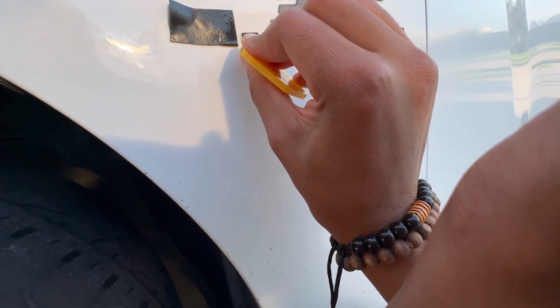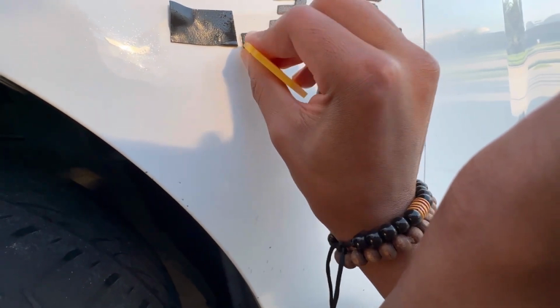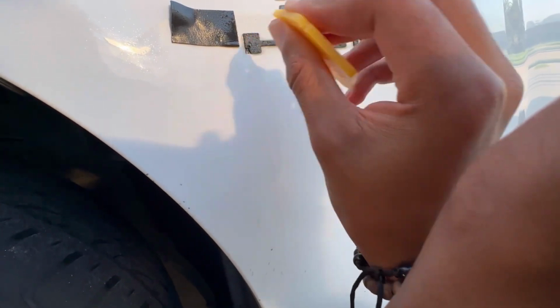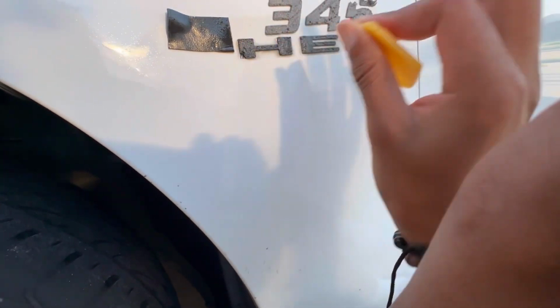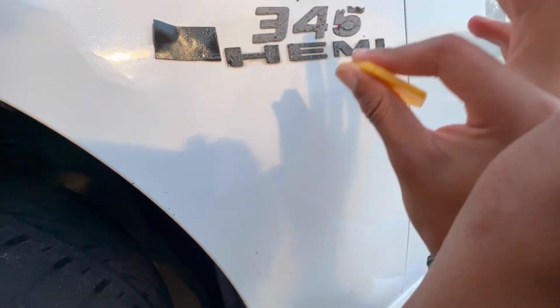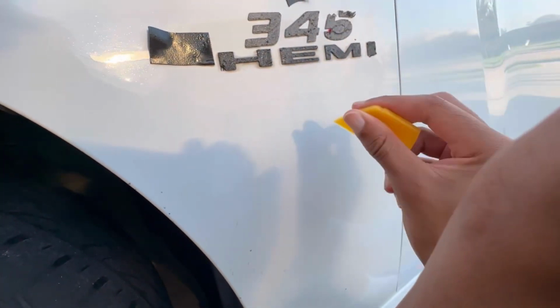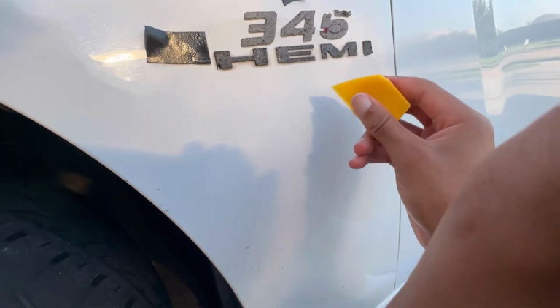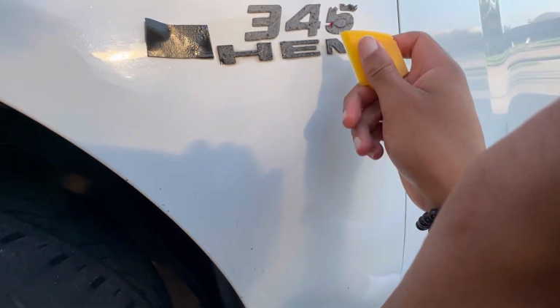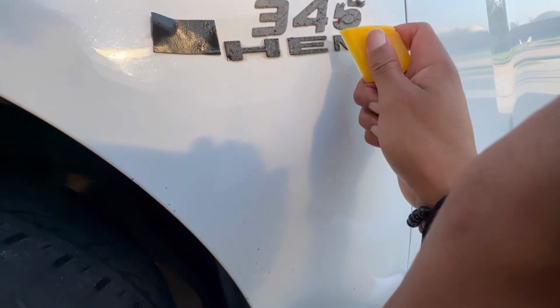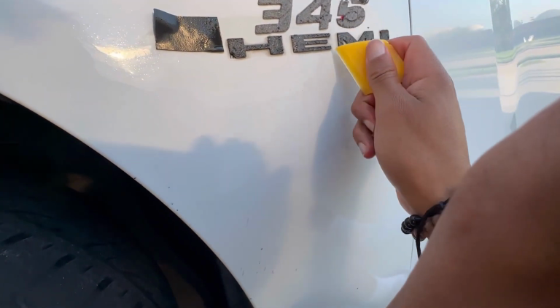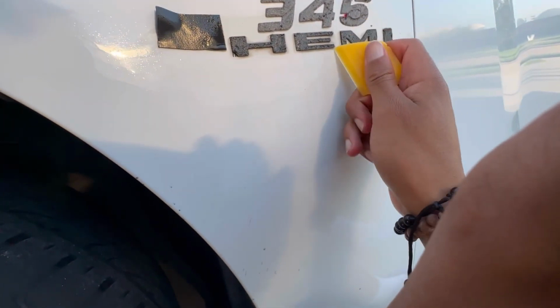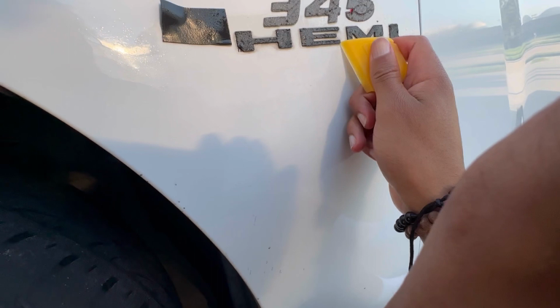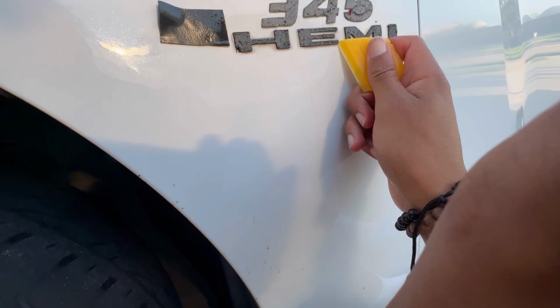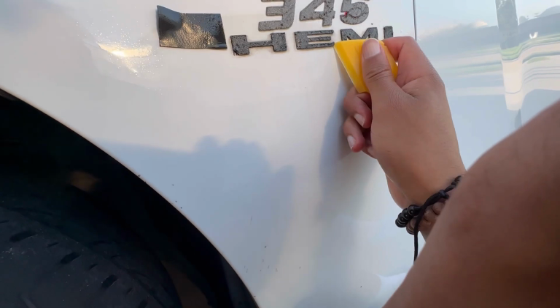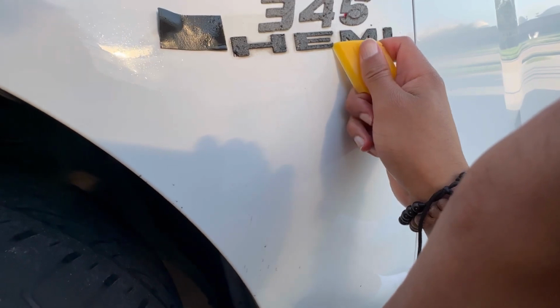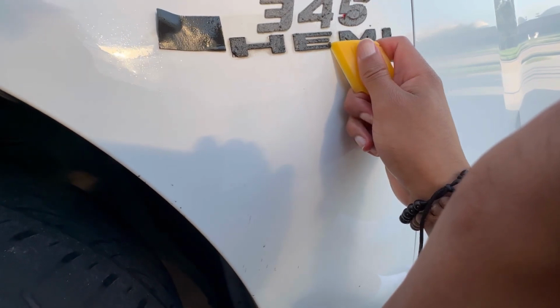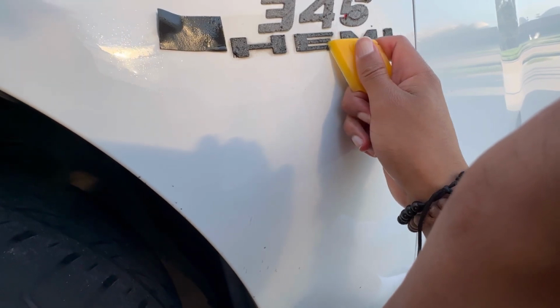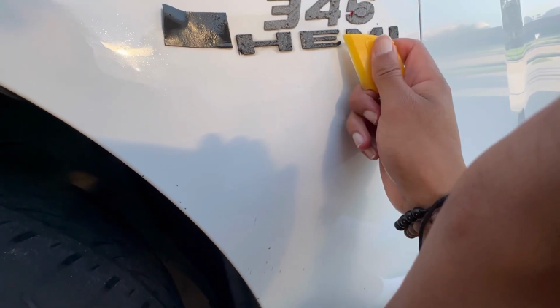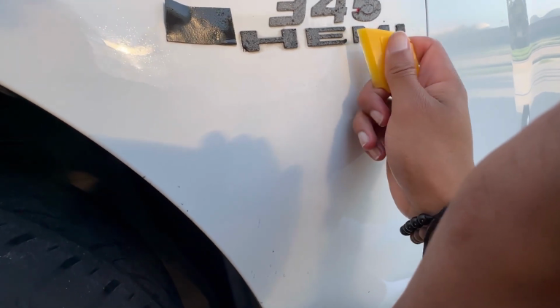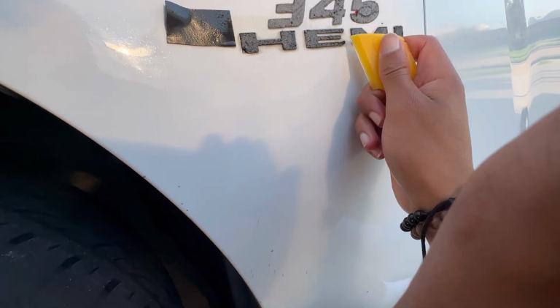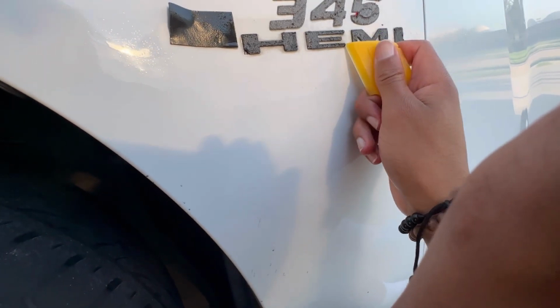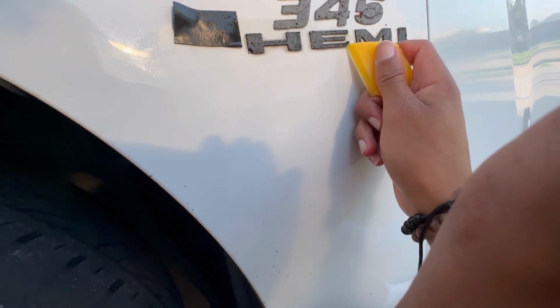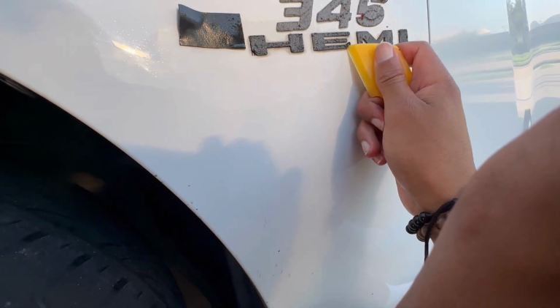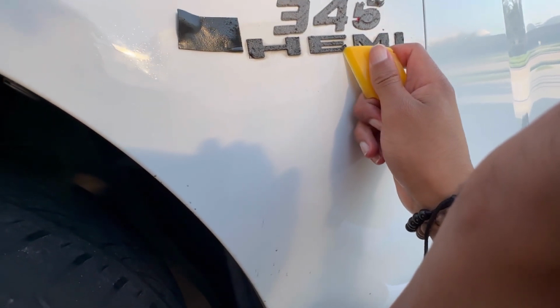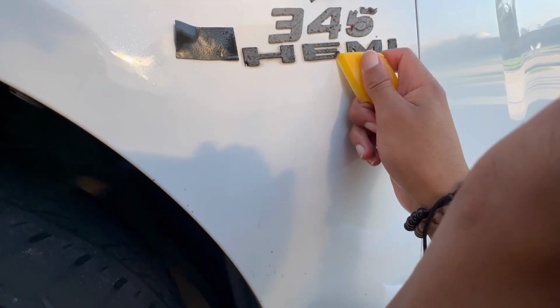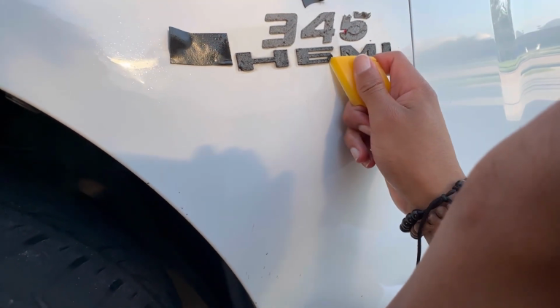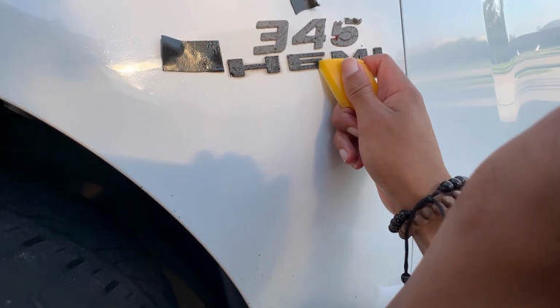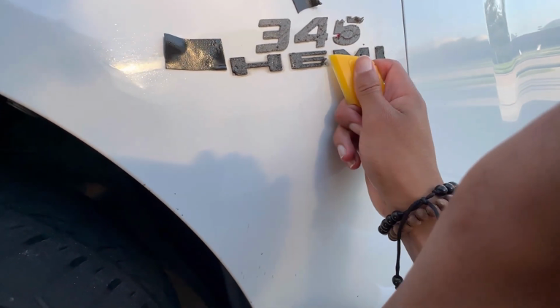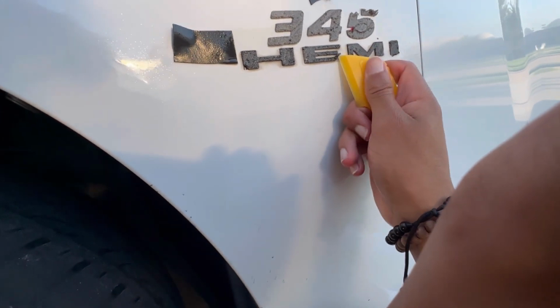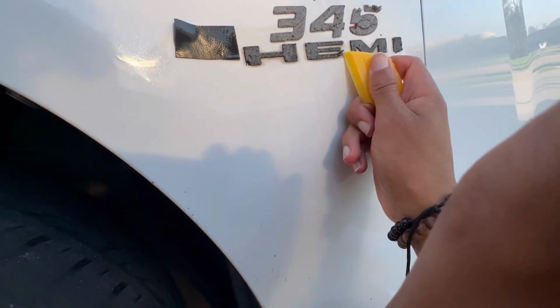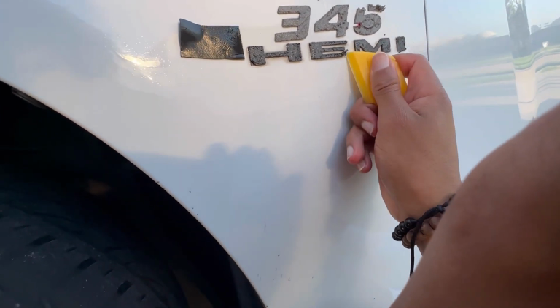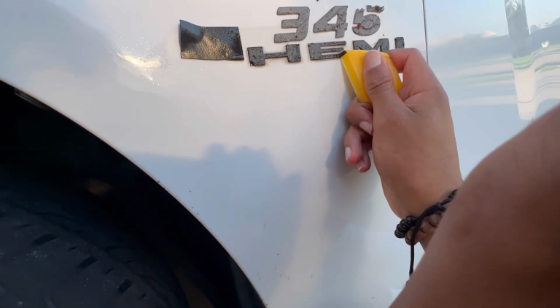I'll clean it so everything looks nice and fresh, and I'll show you guys how I line it up perfectly for the install.